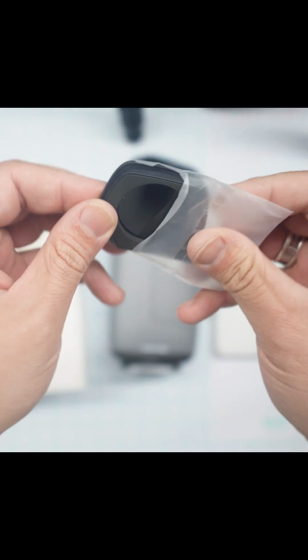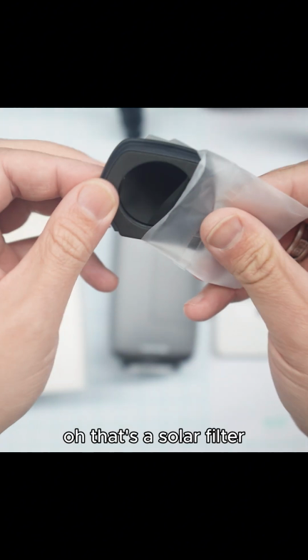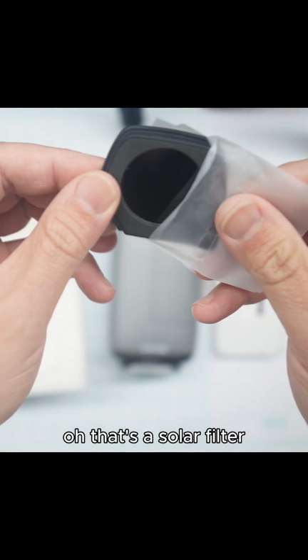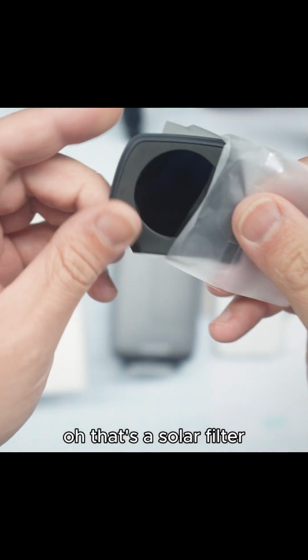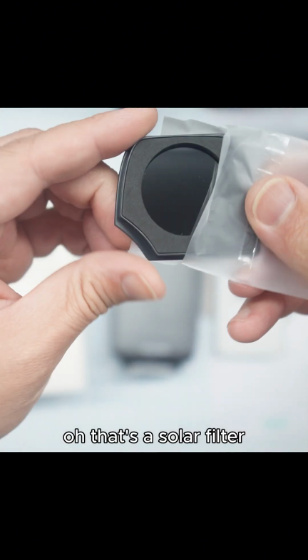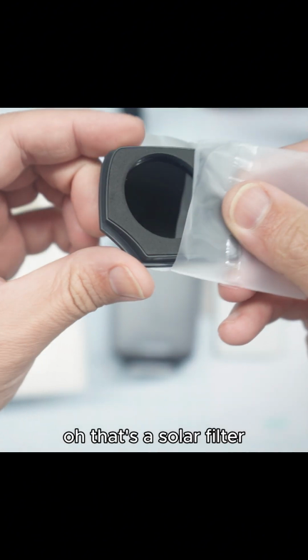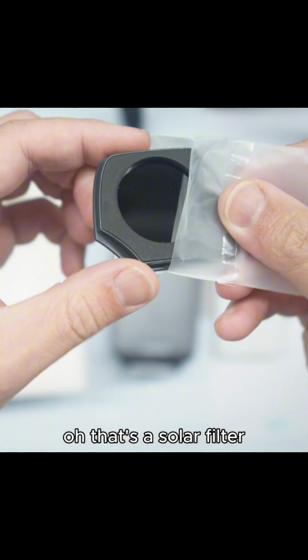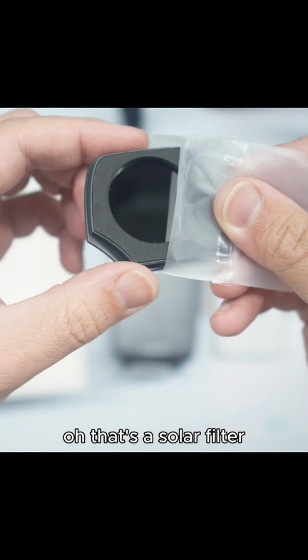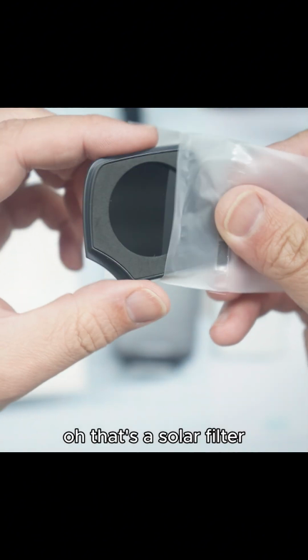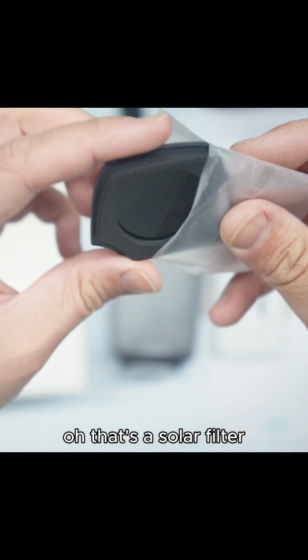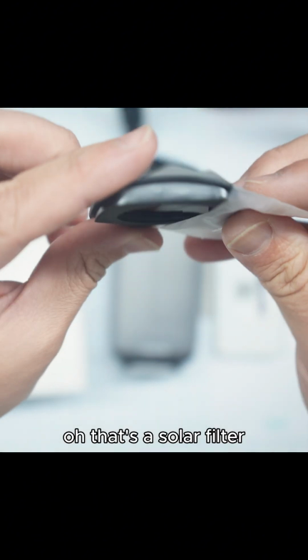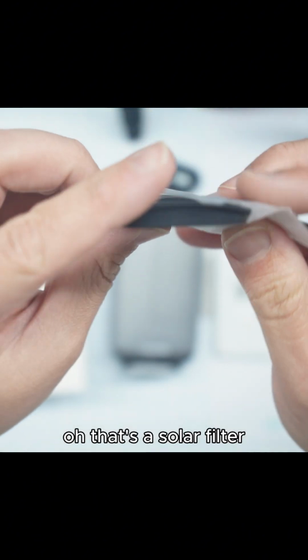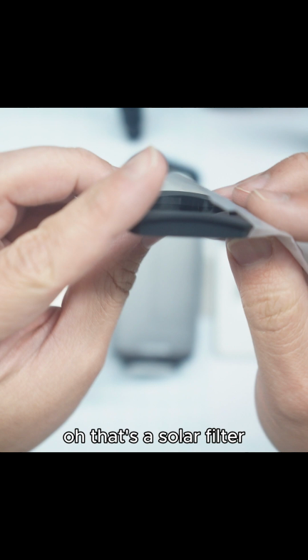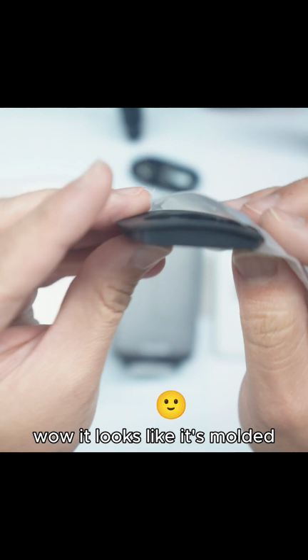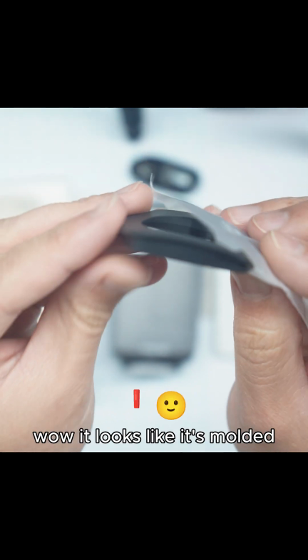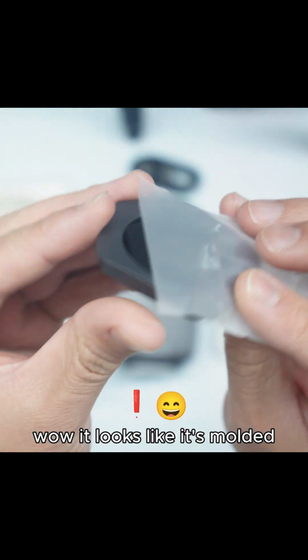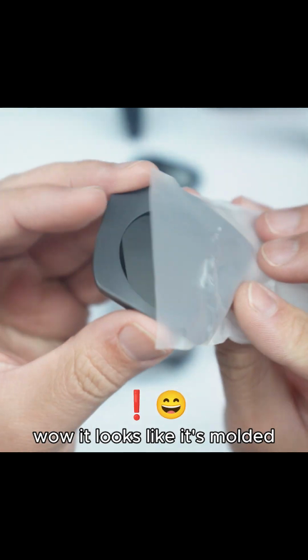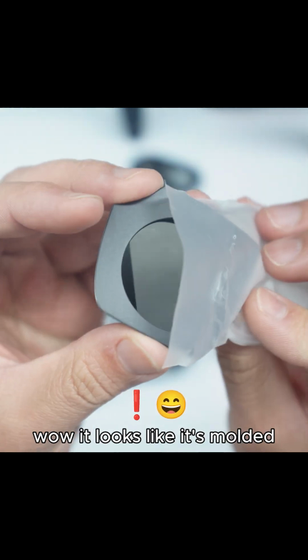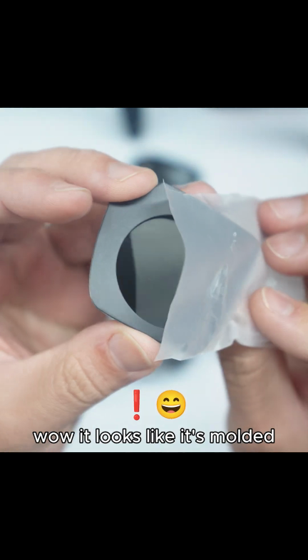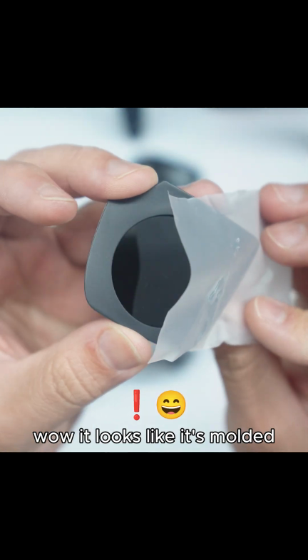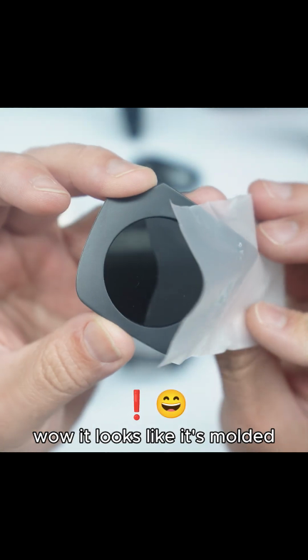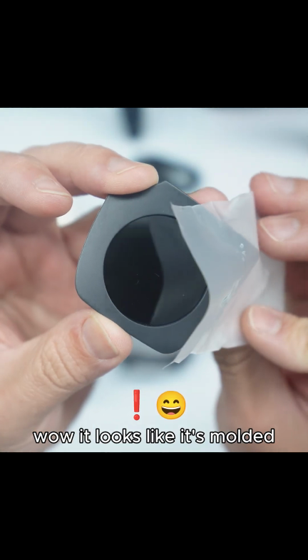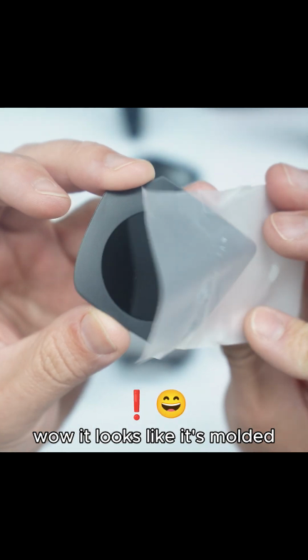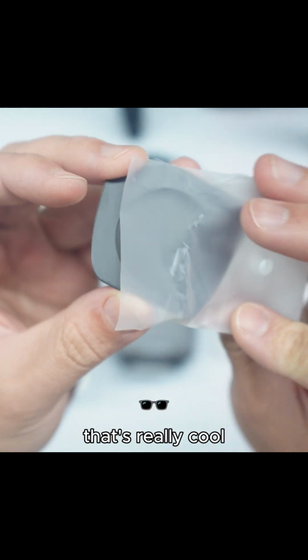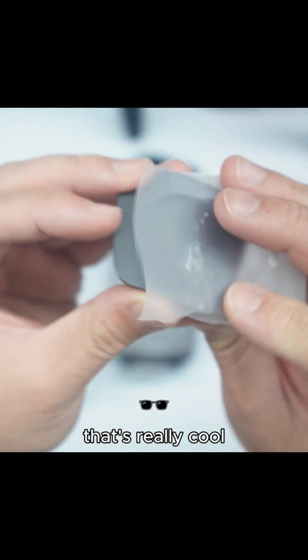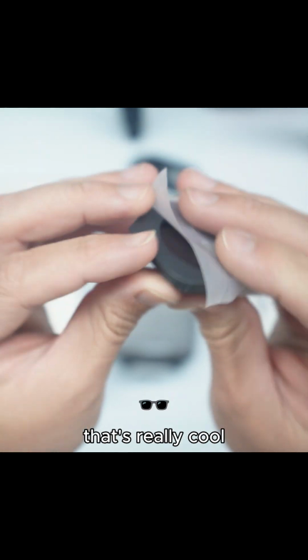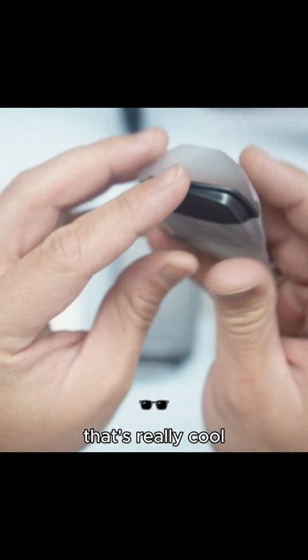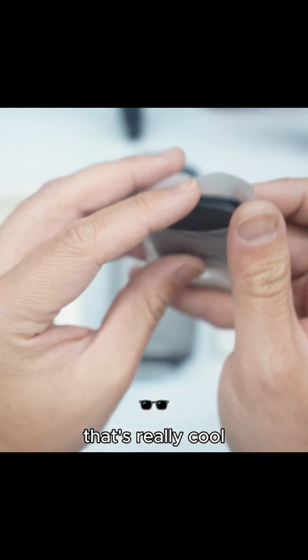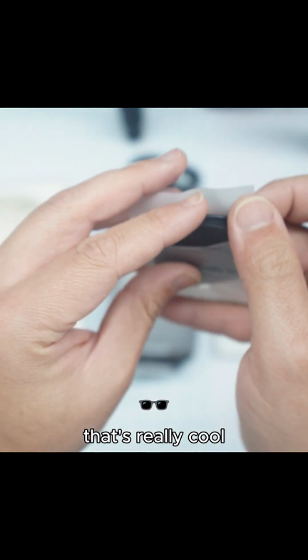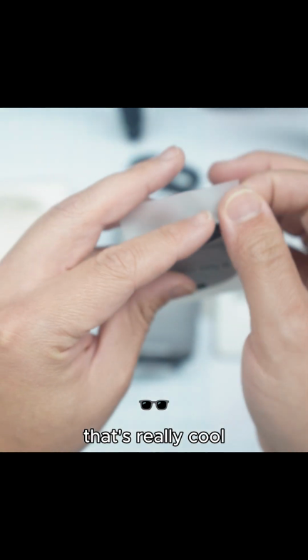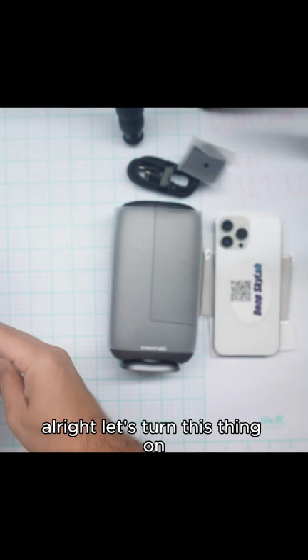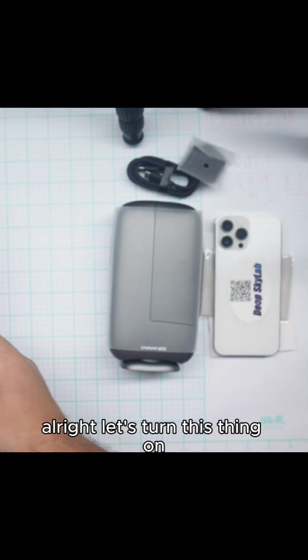Oh, that's a solar filter. Wow, it looks like it's molded. That's really cool.